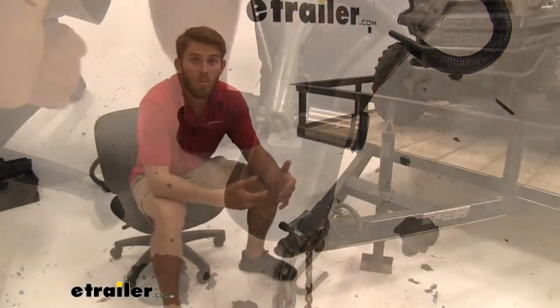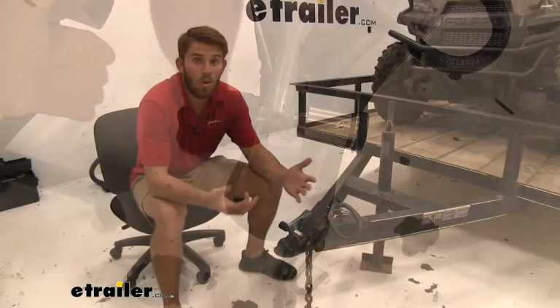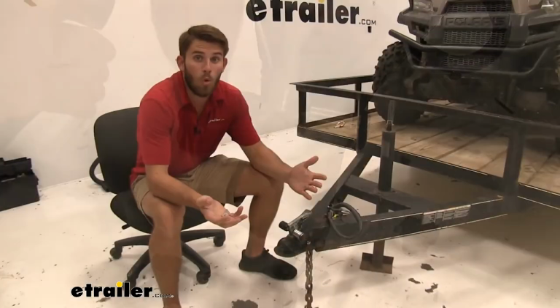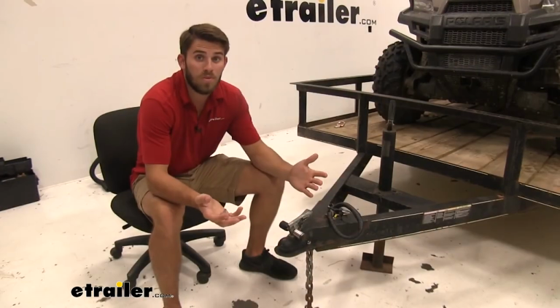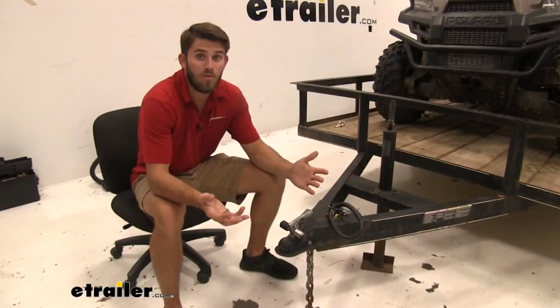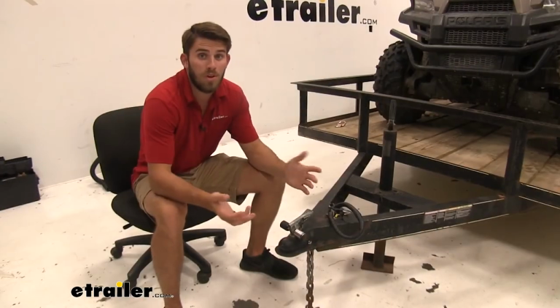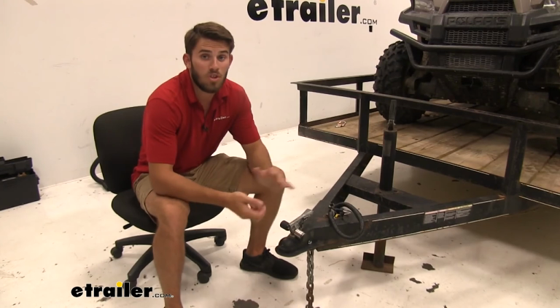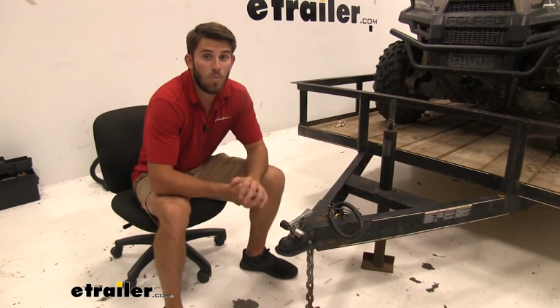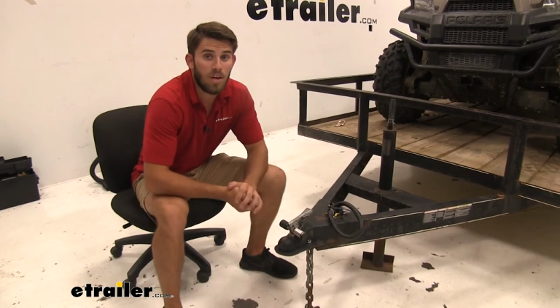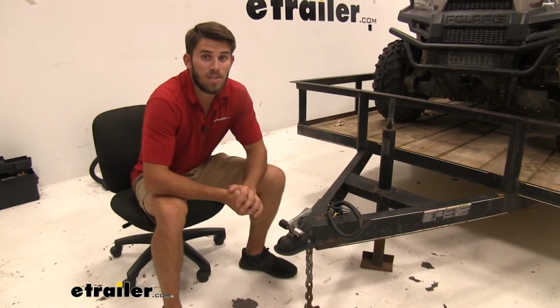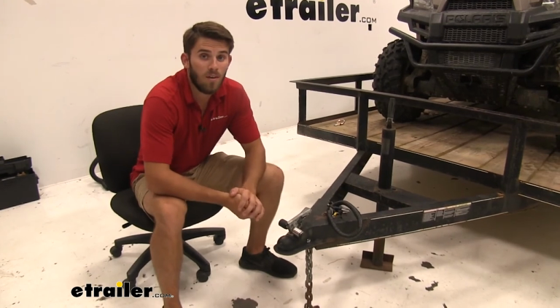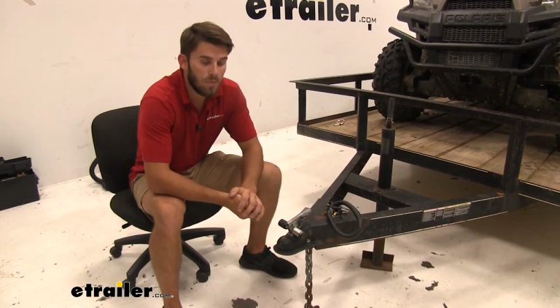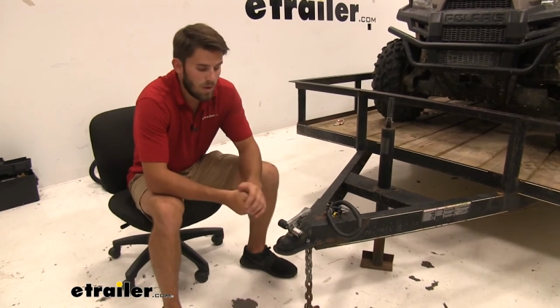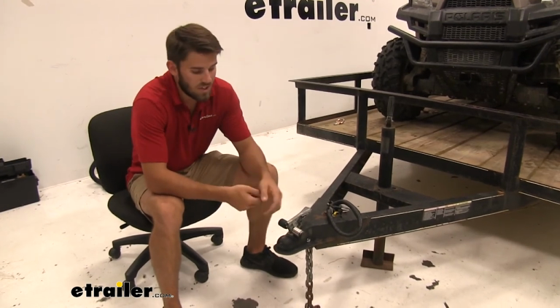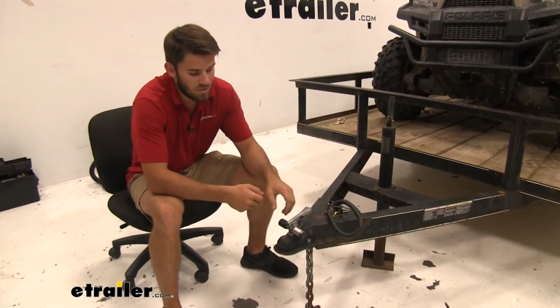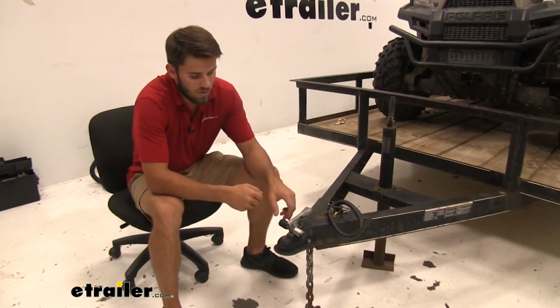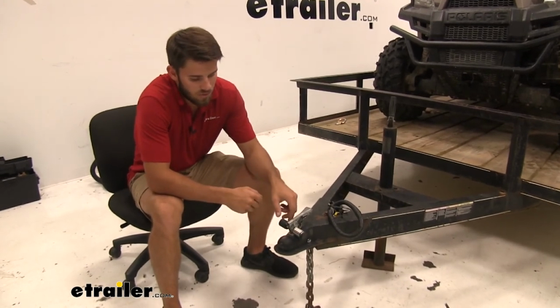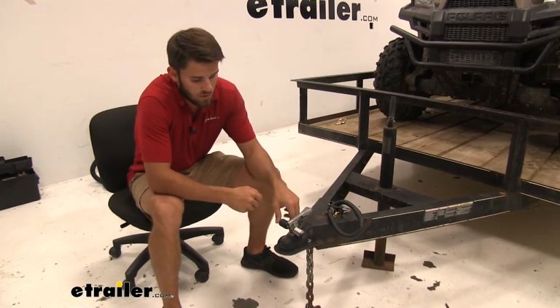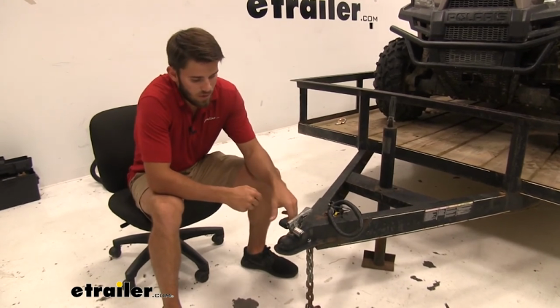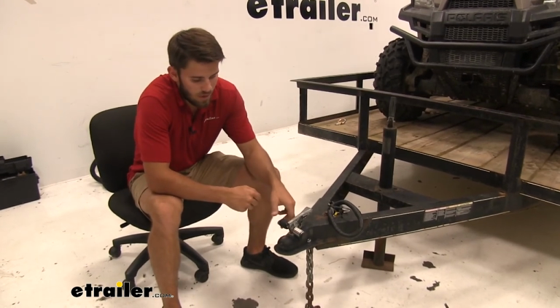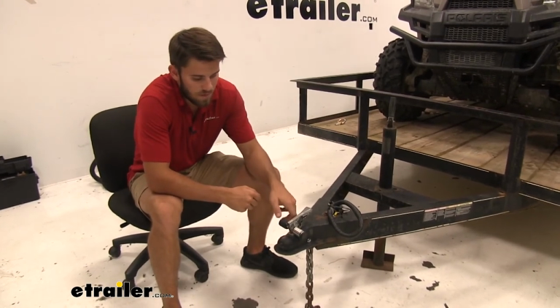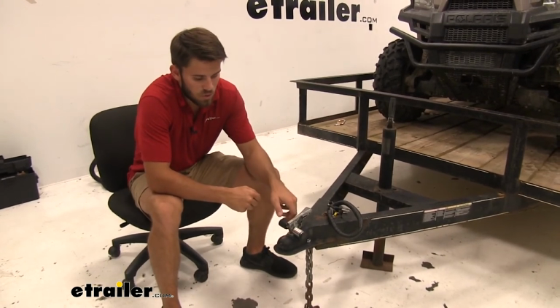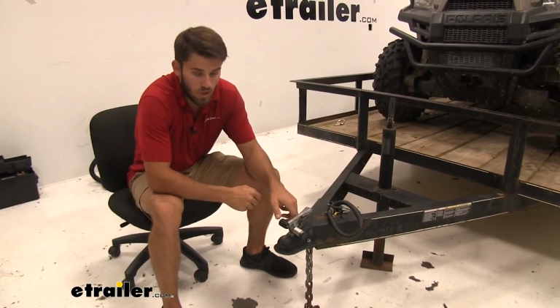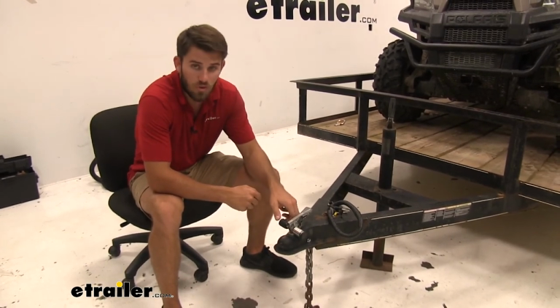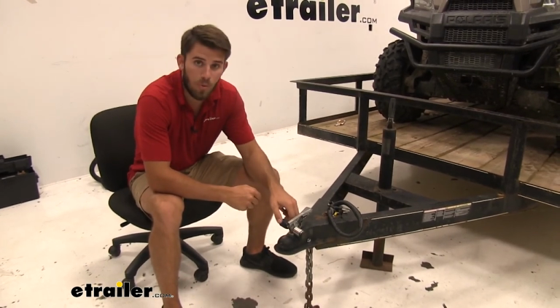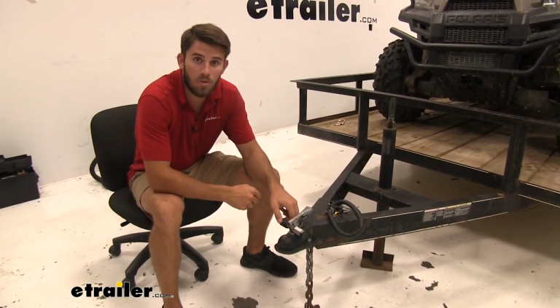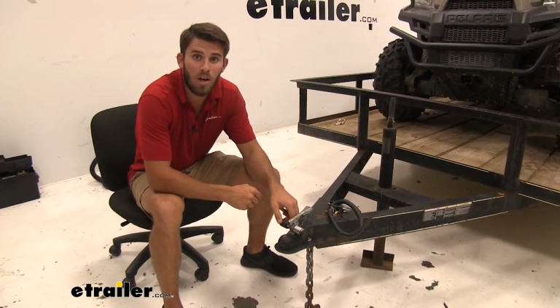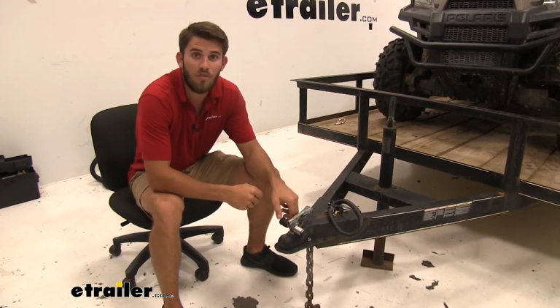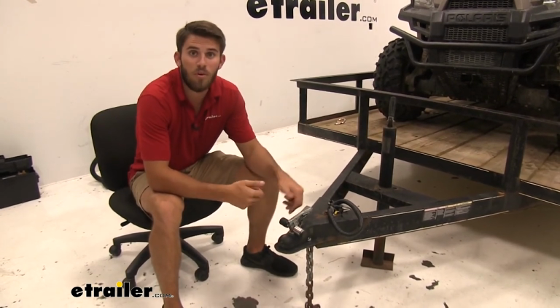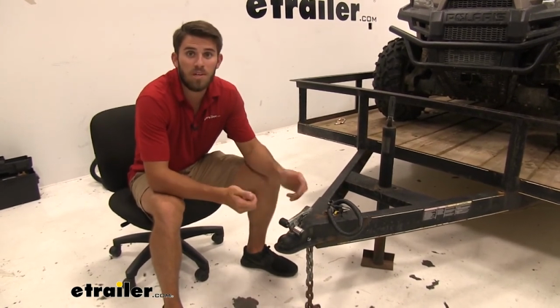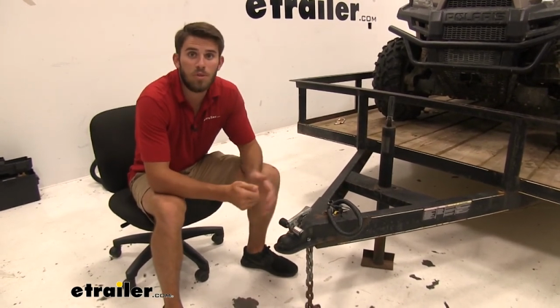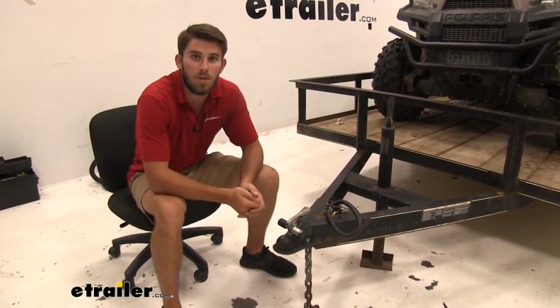Well, I hope this information helped you guys out. That's going to do it for a look at the trailer coupler lock from eTrailer.